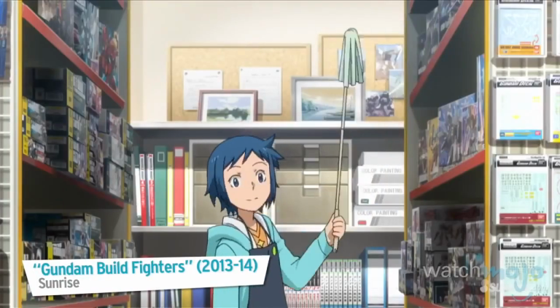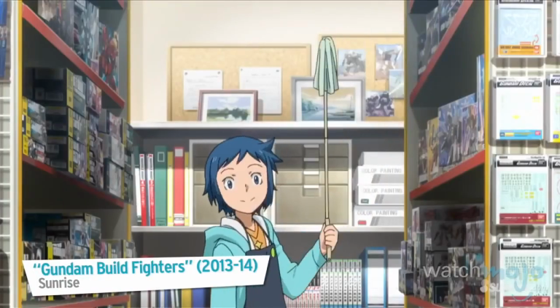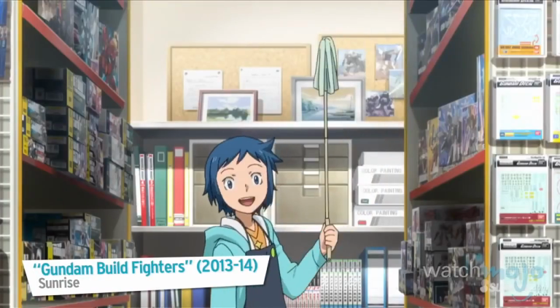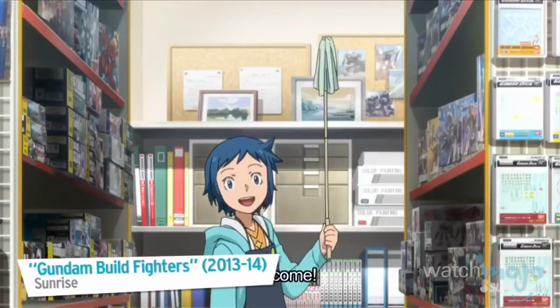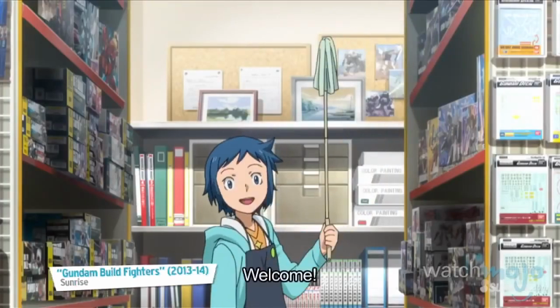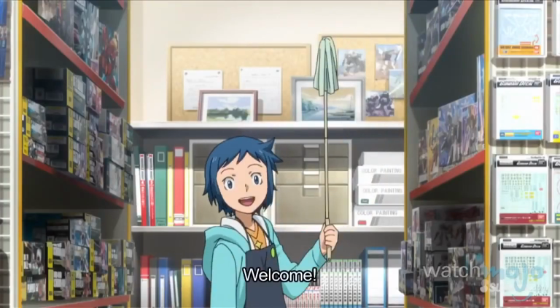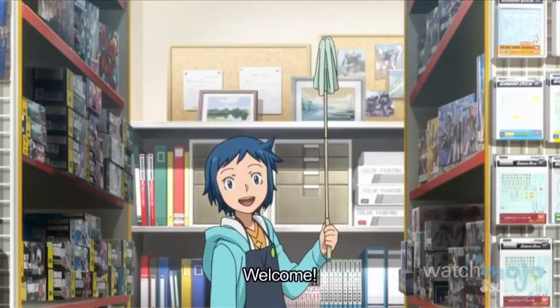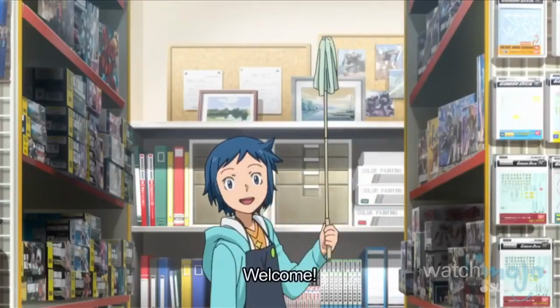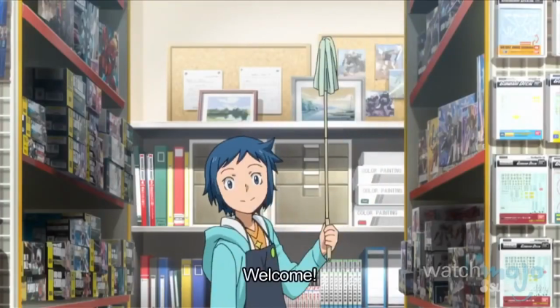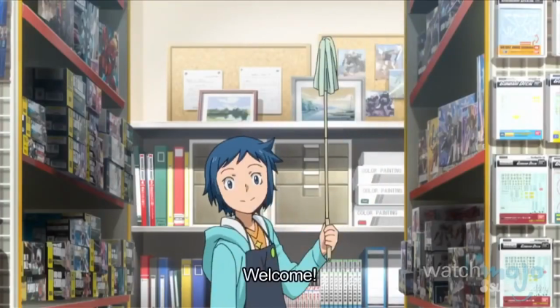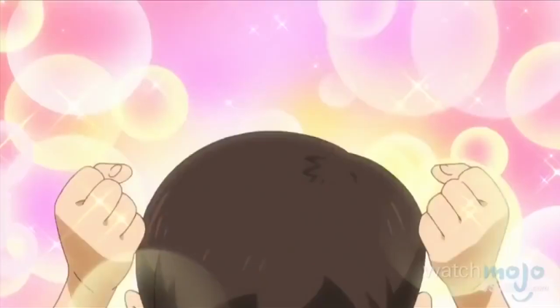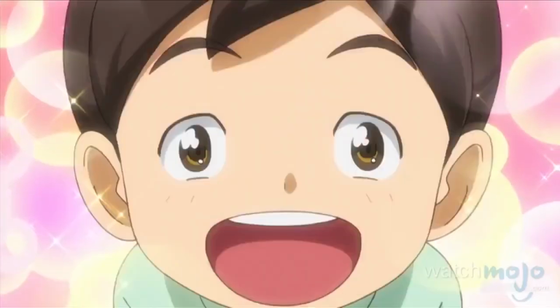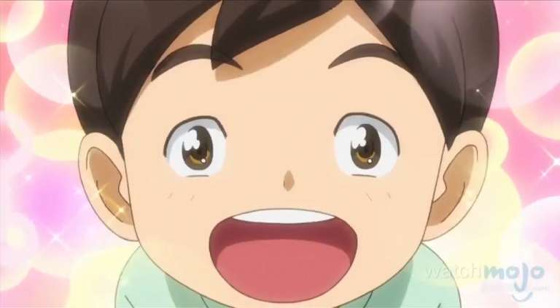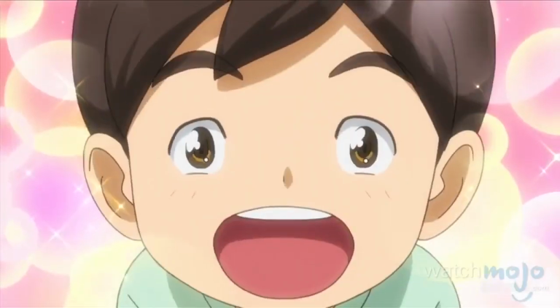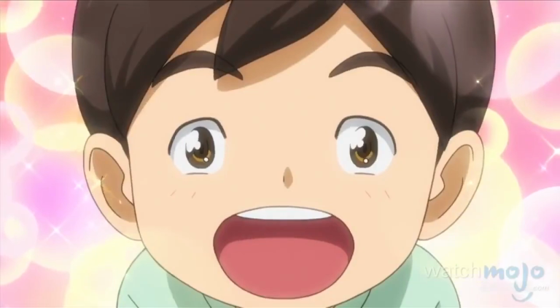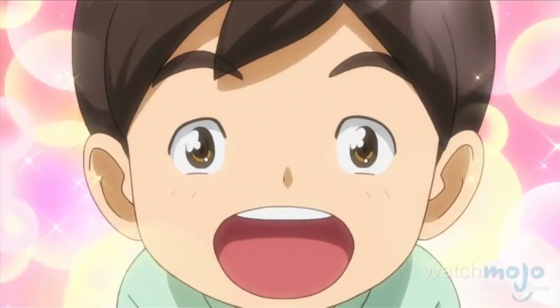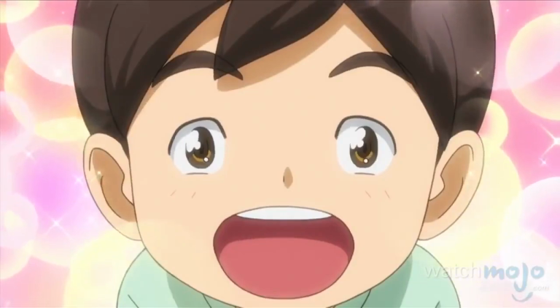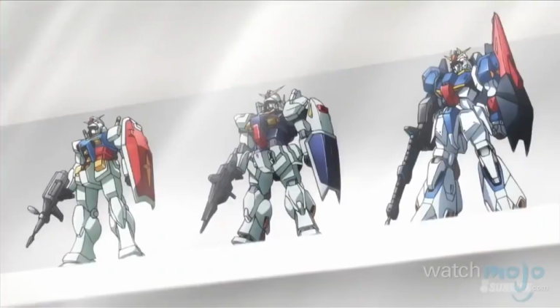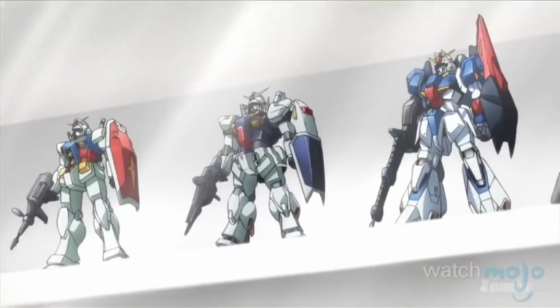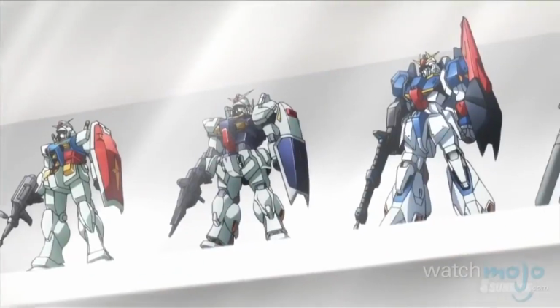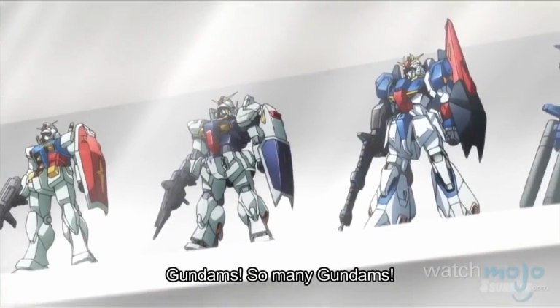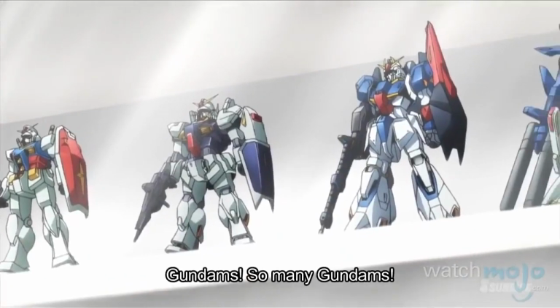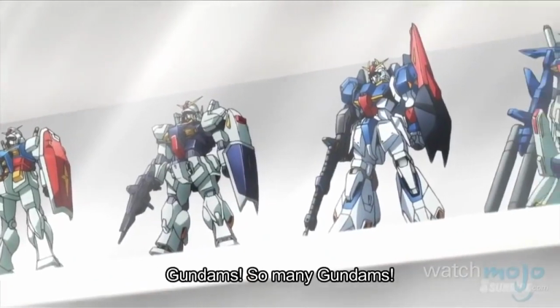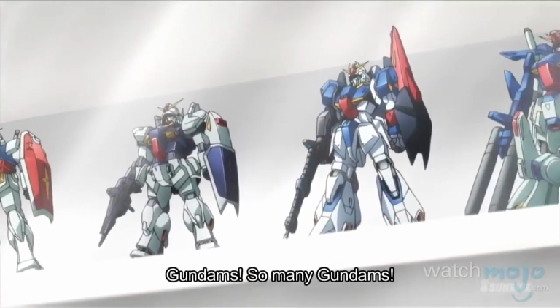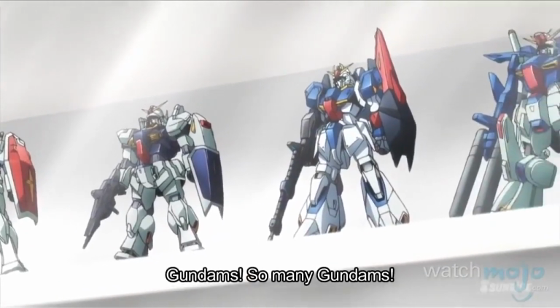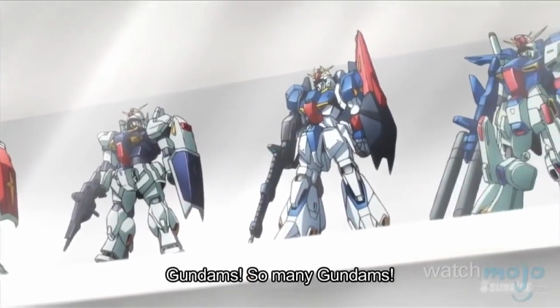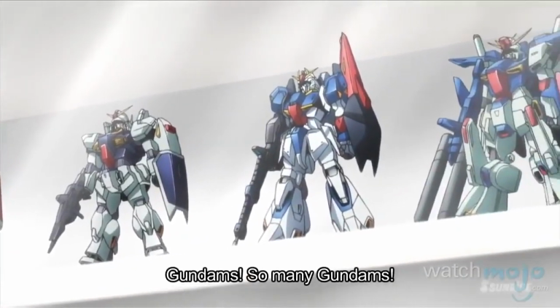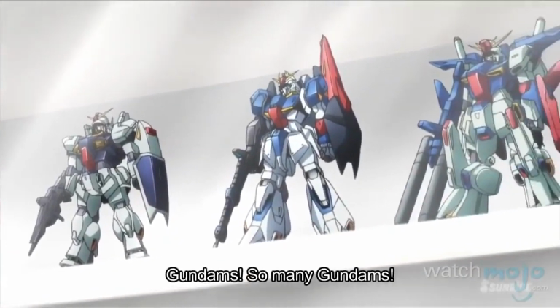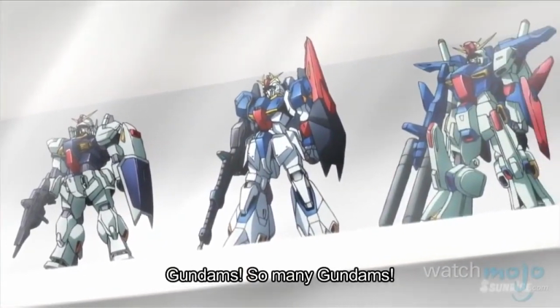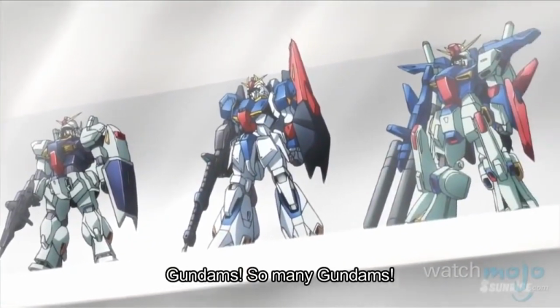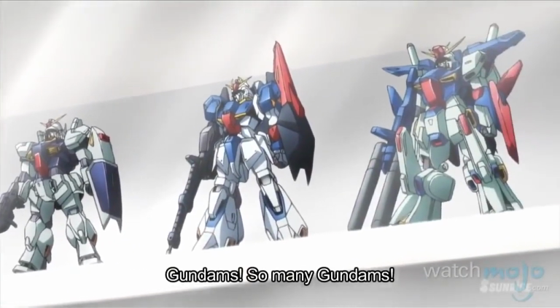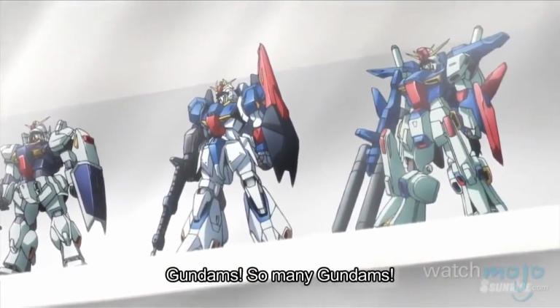Welcome back! Wow, it's Gundam! There's a lot of Gundam!